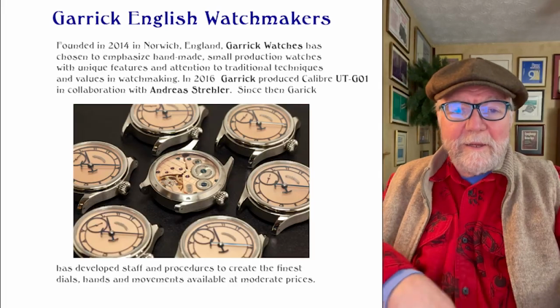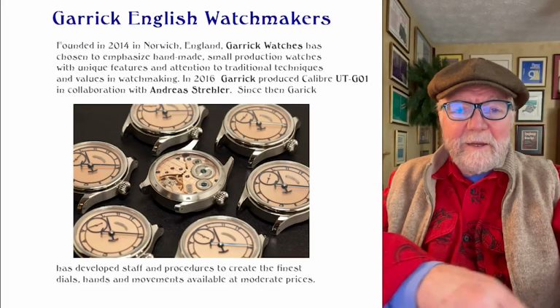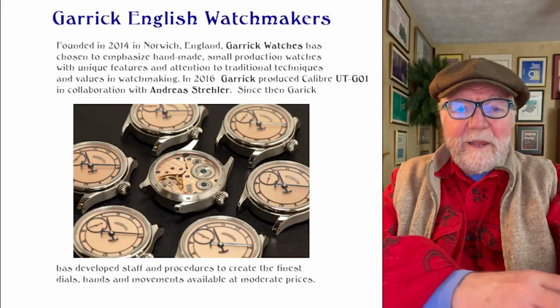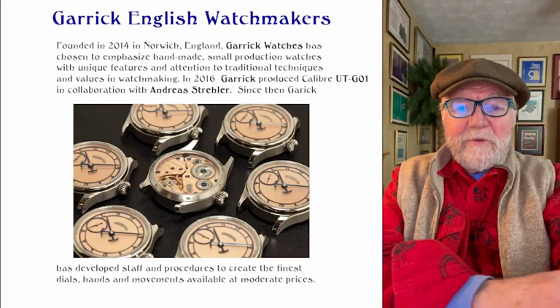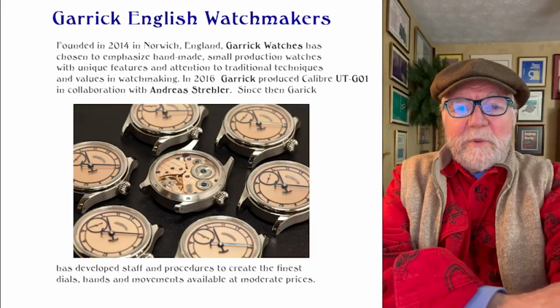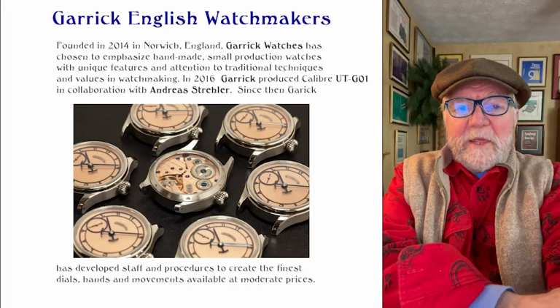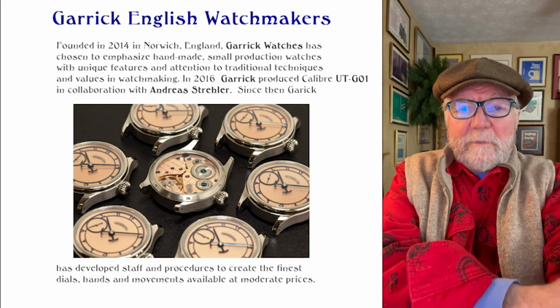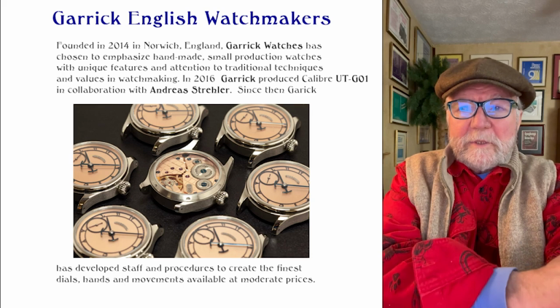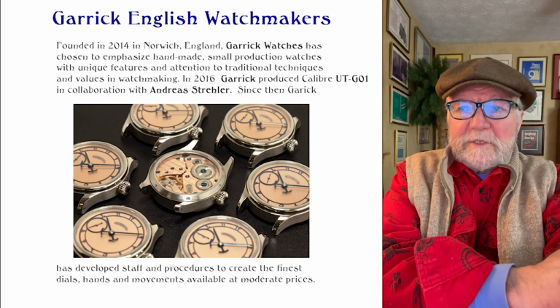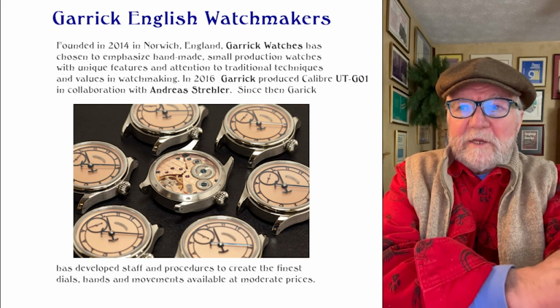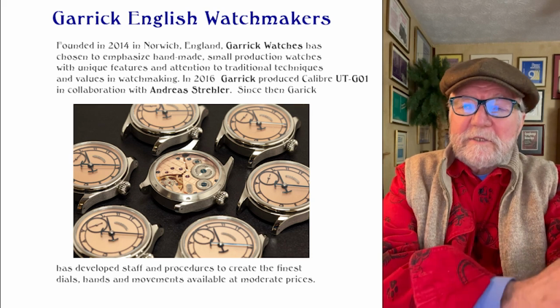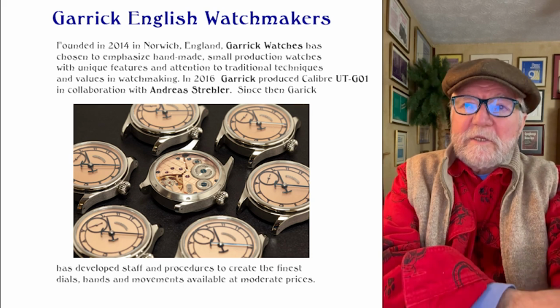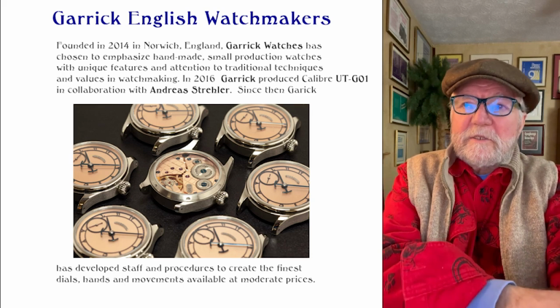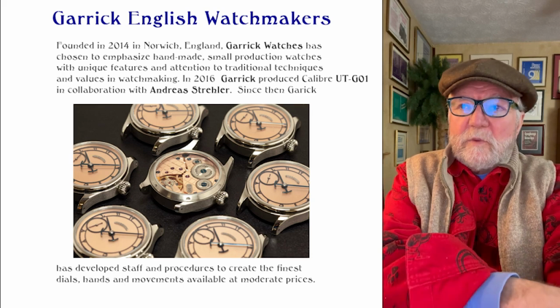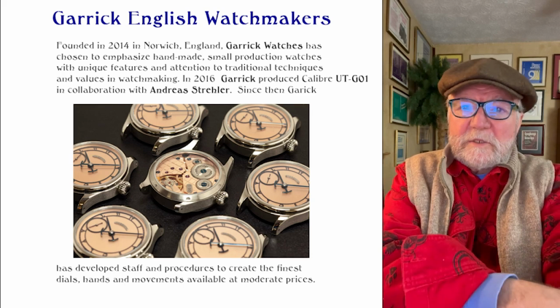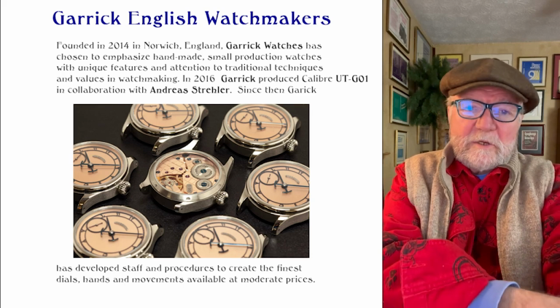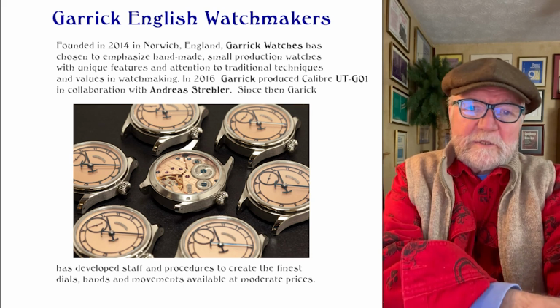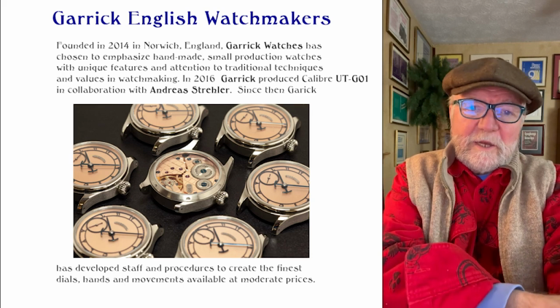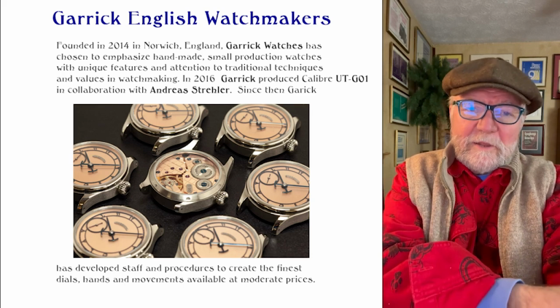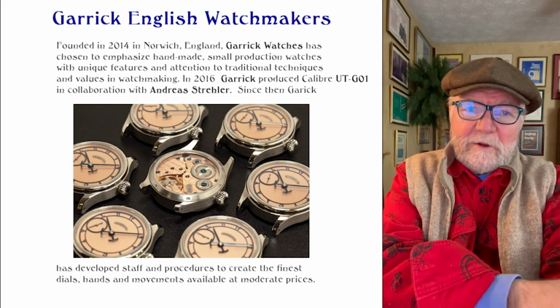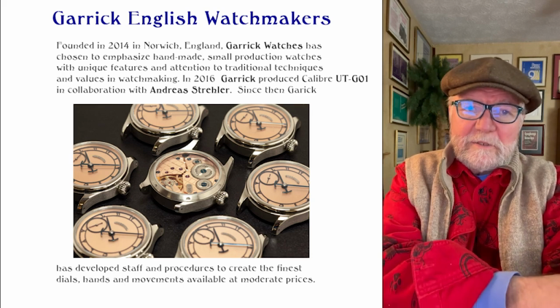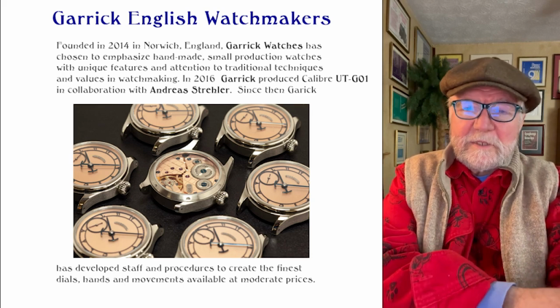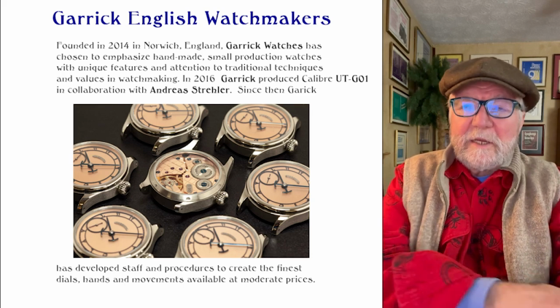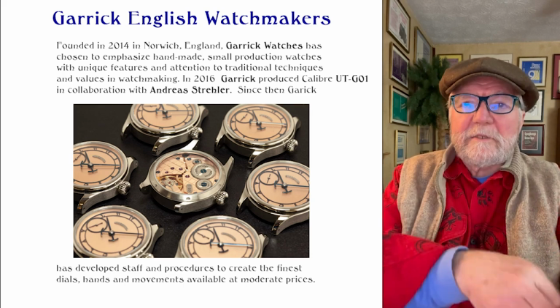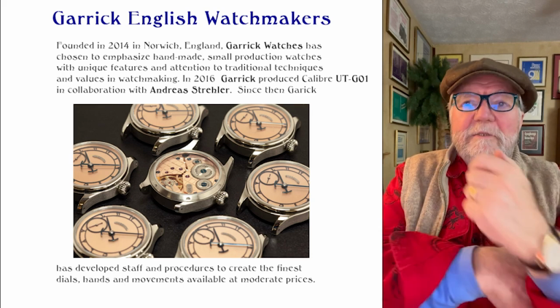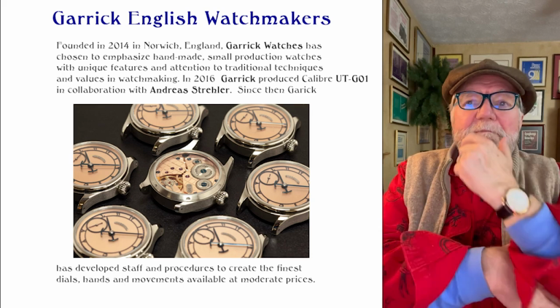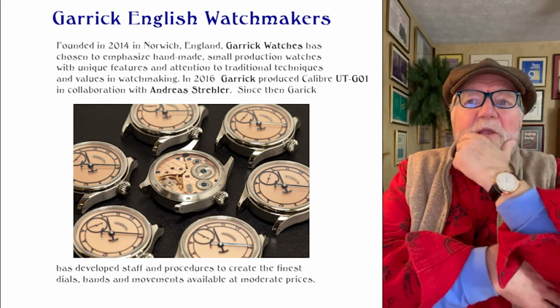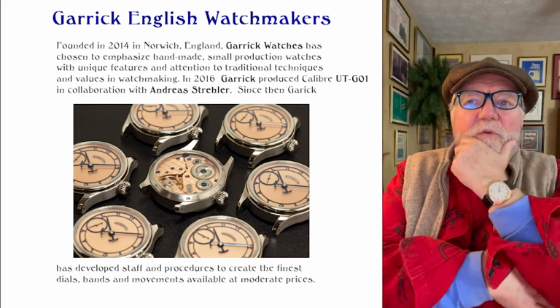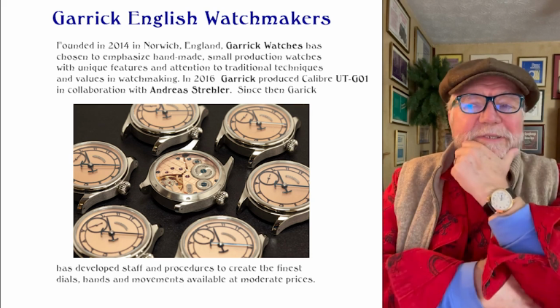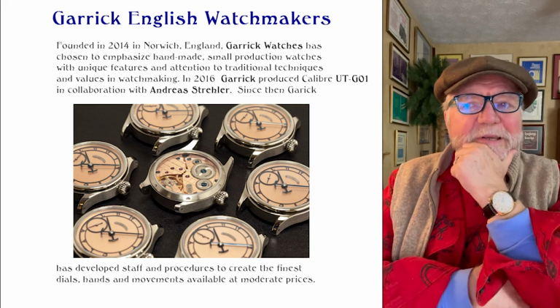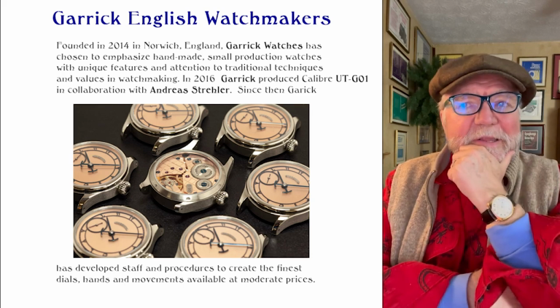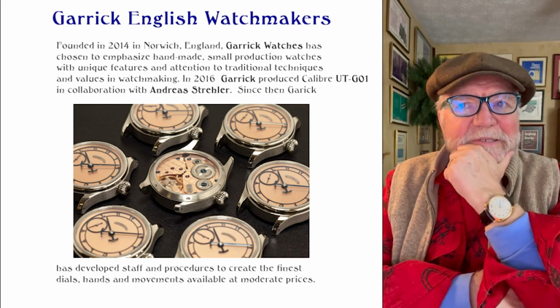Hi everybody, I'm Bill Sanders and this is WatchArtSci, the Art and Science of the Watch Collection.